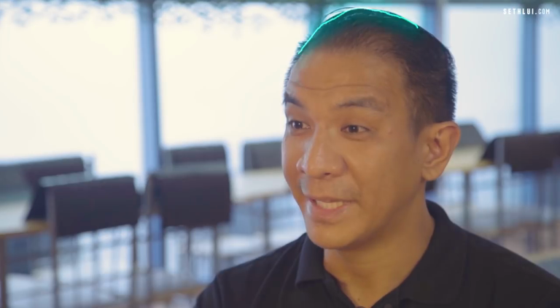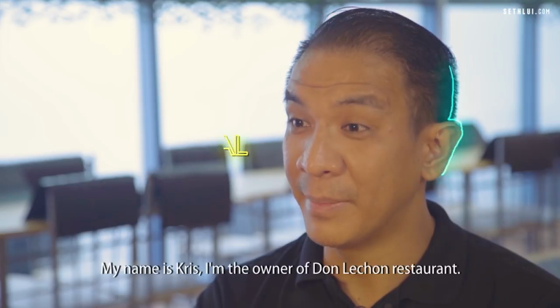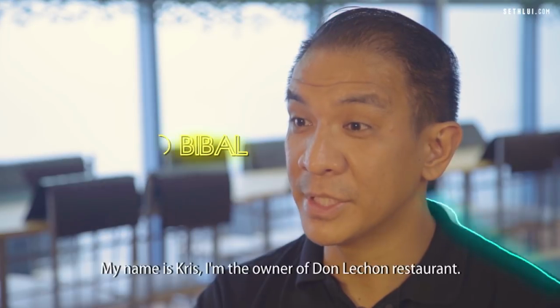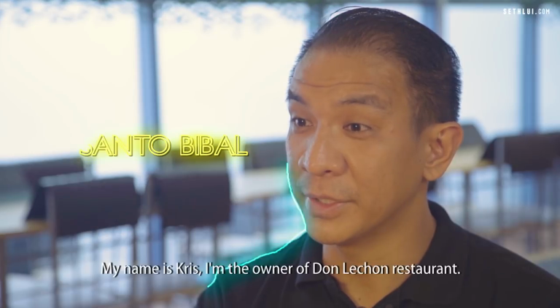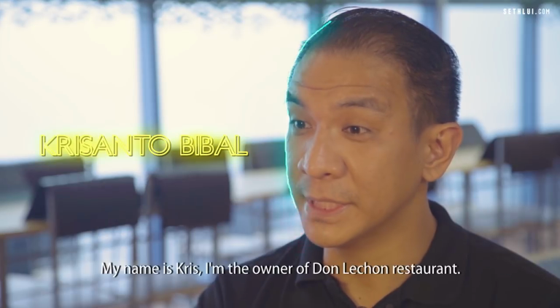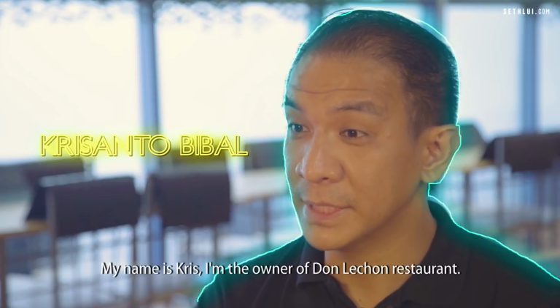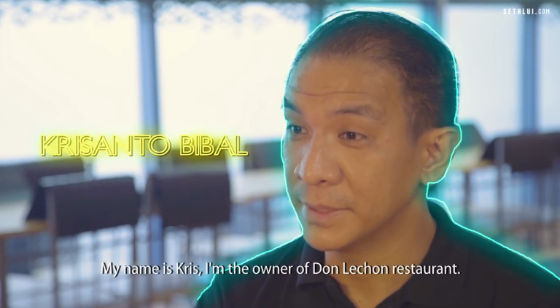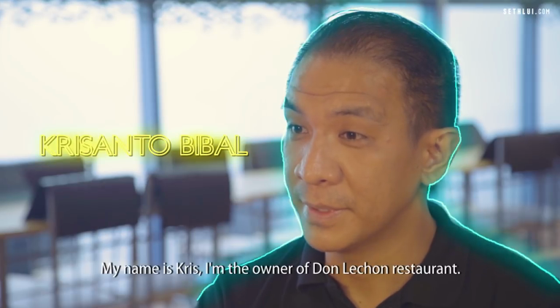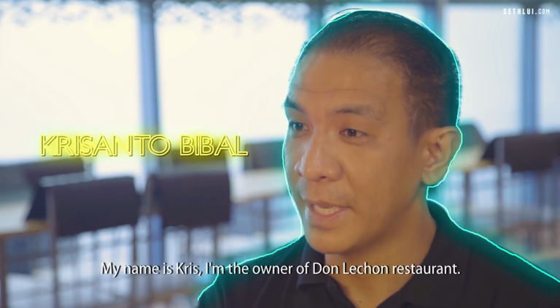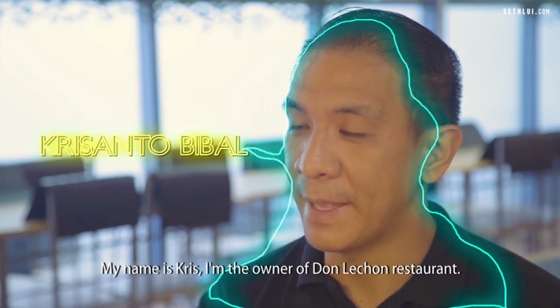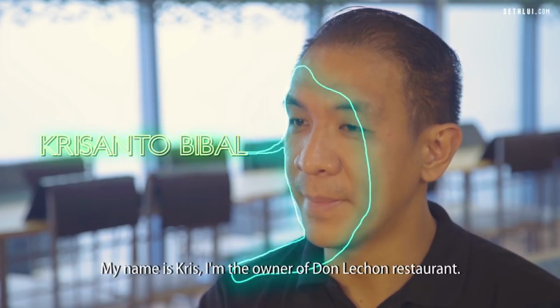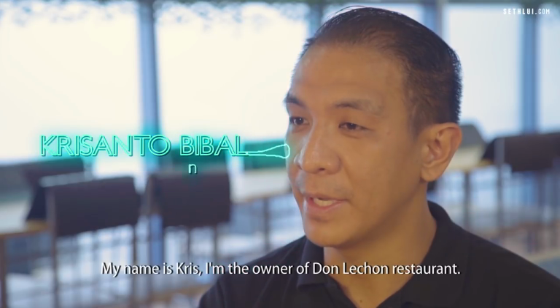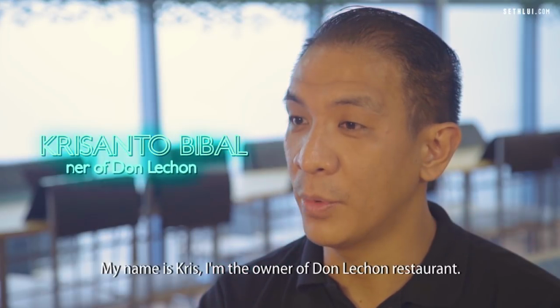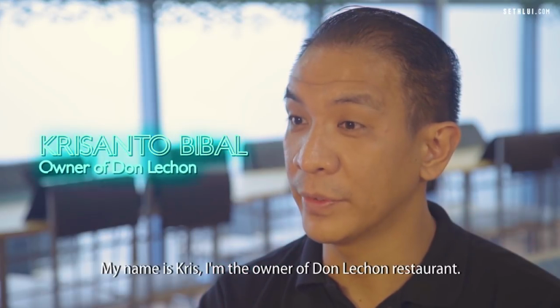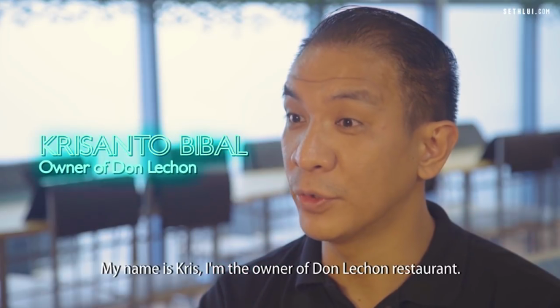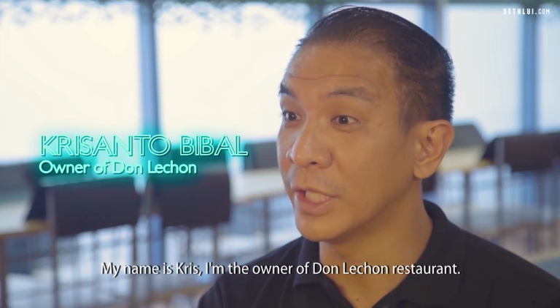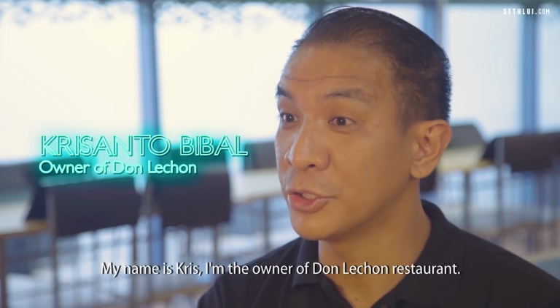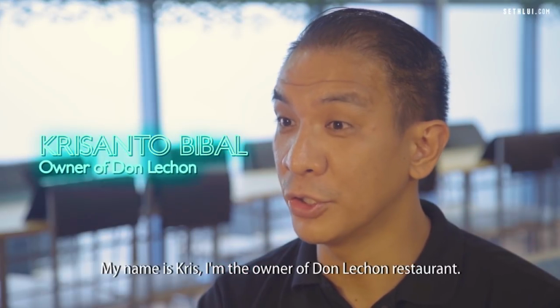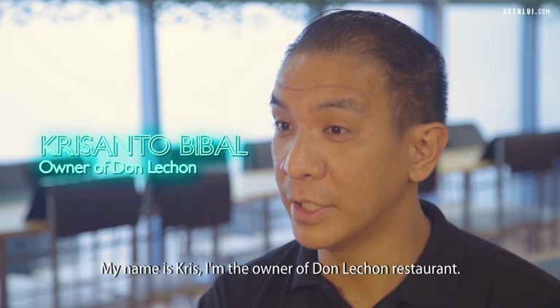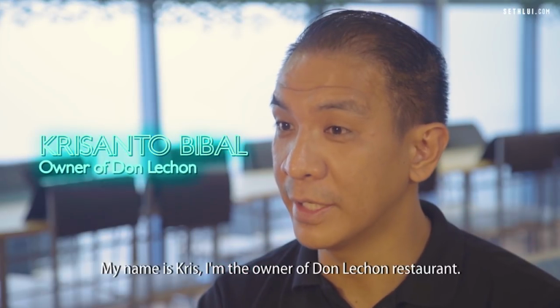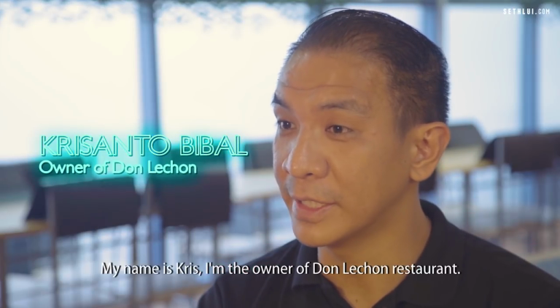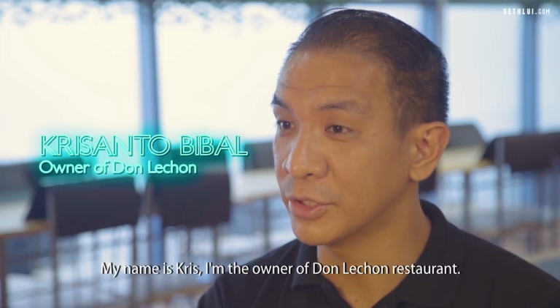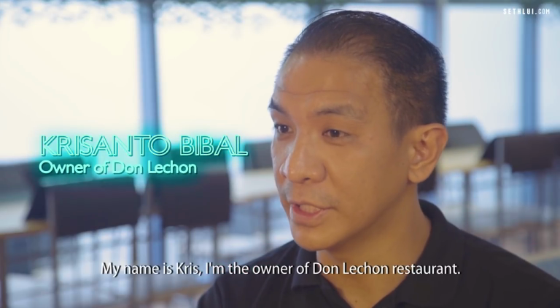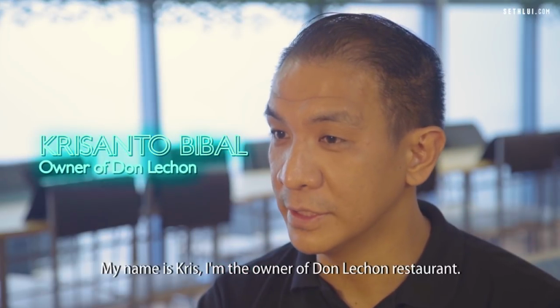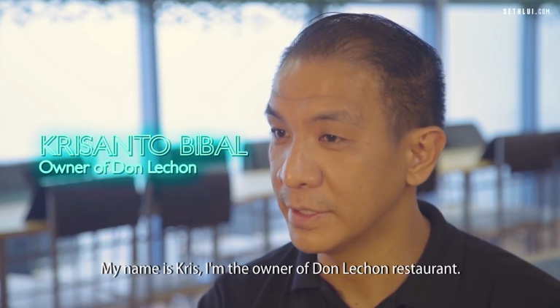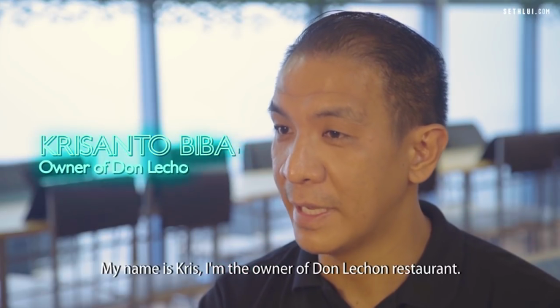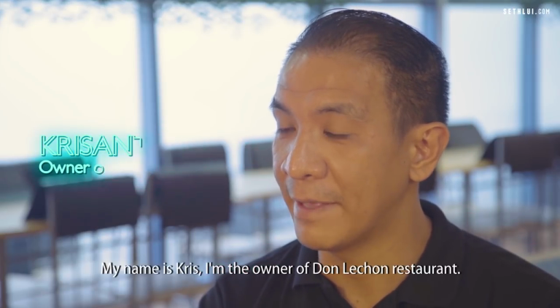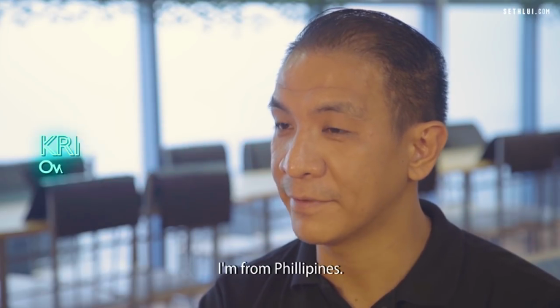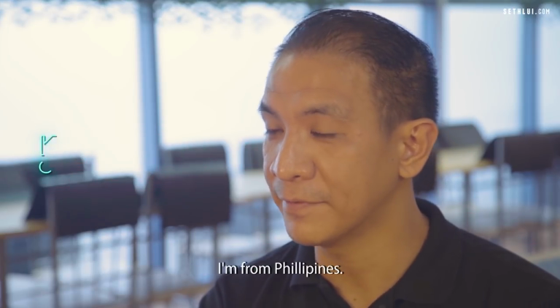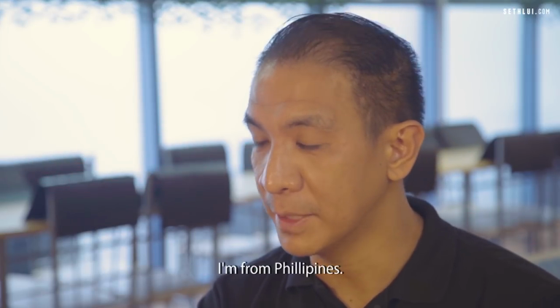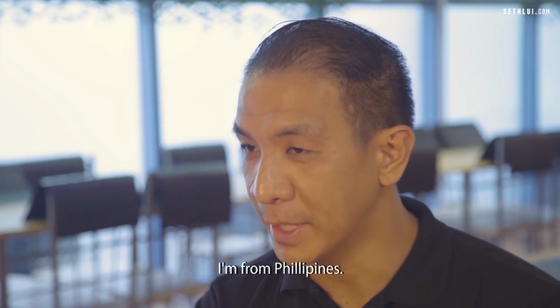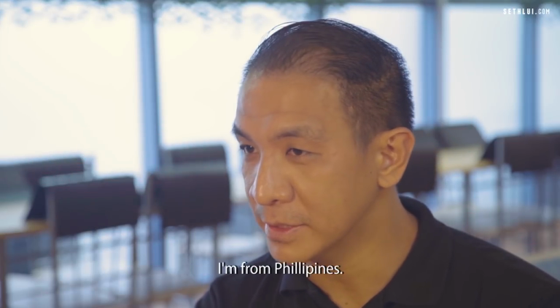My name is Chris. I'm owner of Don Lechon restaurant. I'm from Philippines.